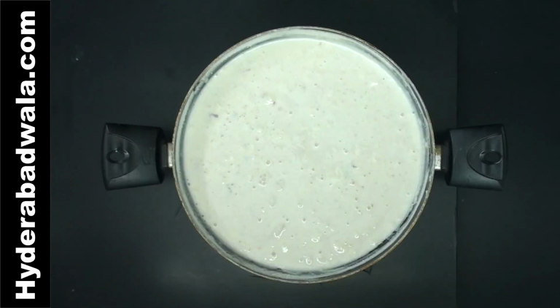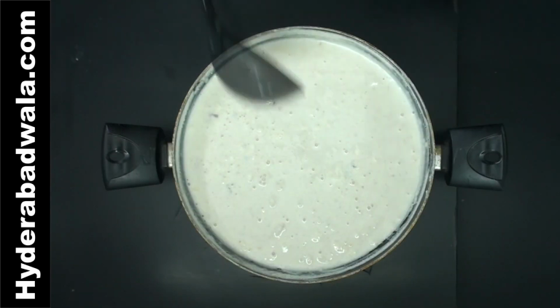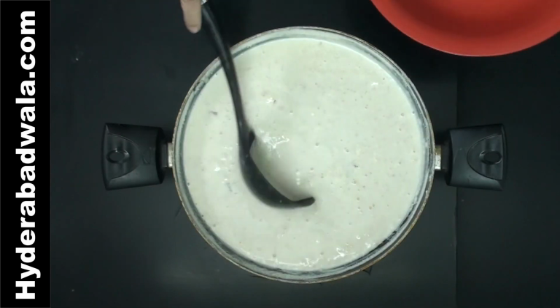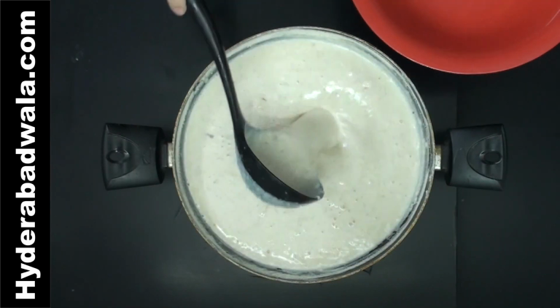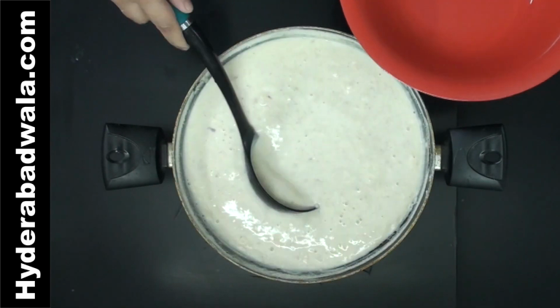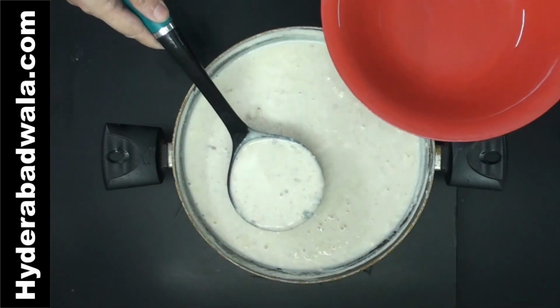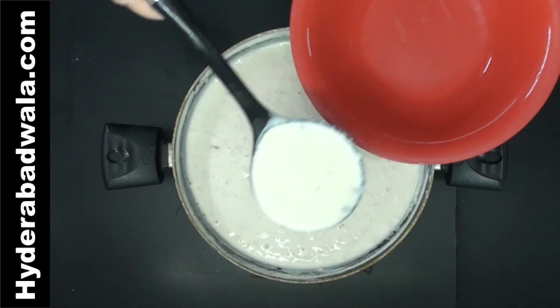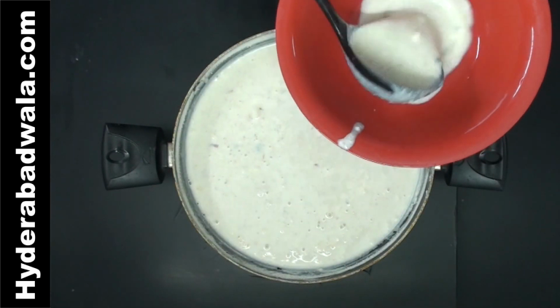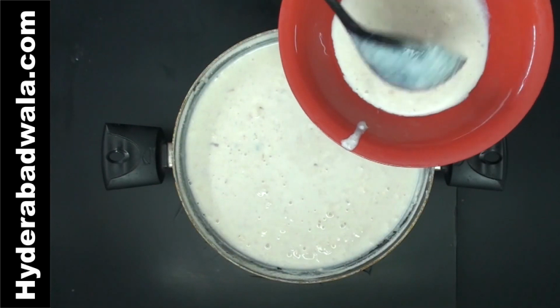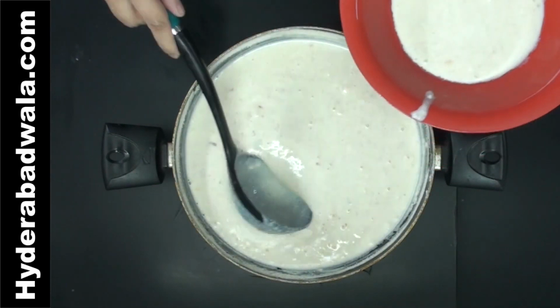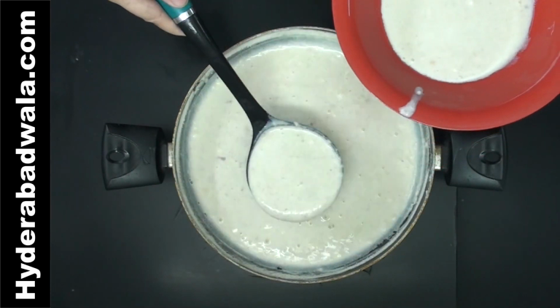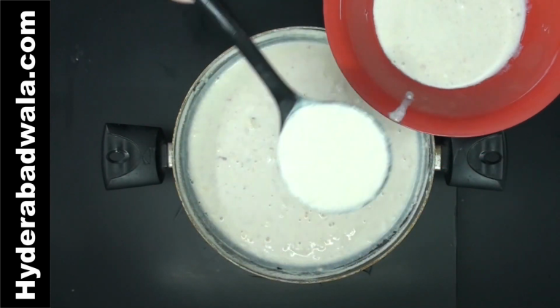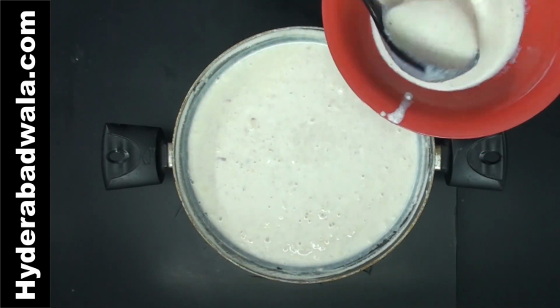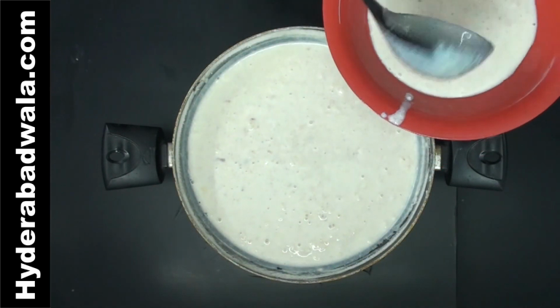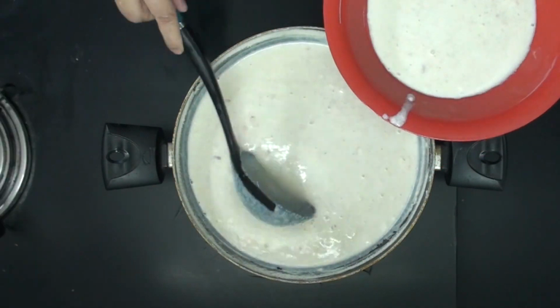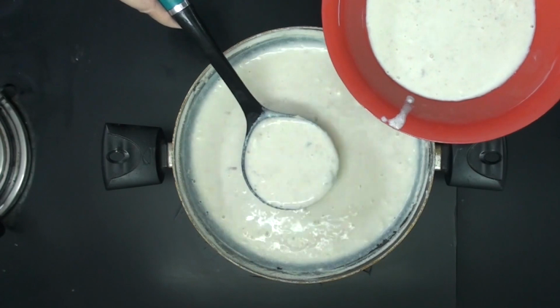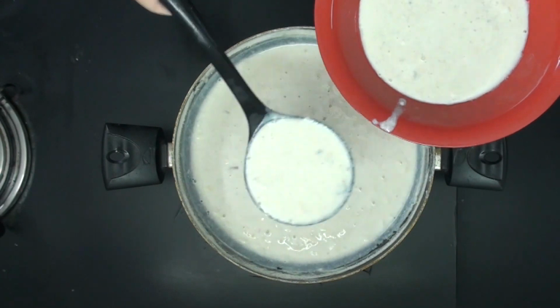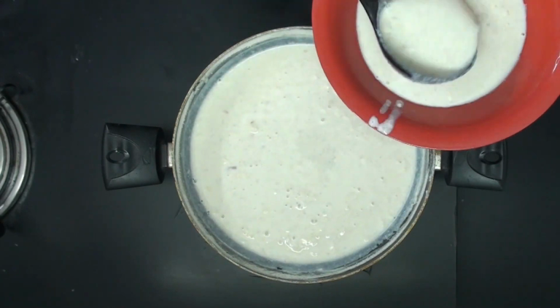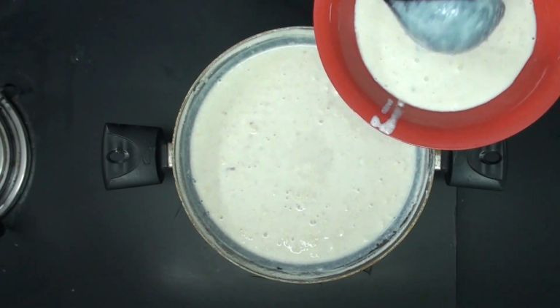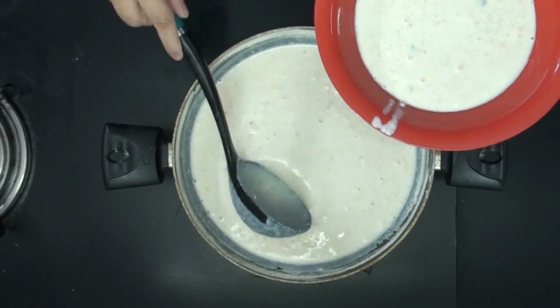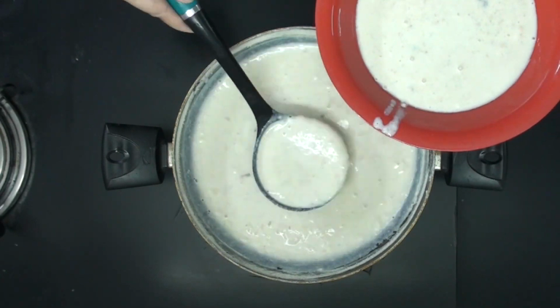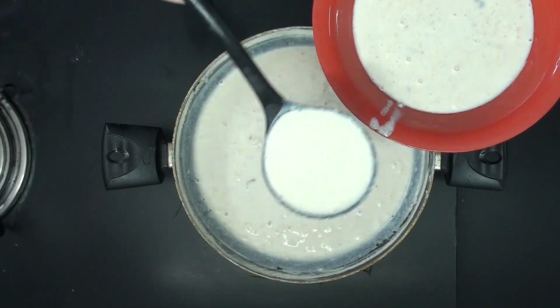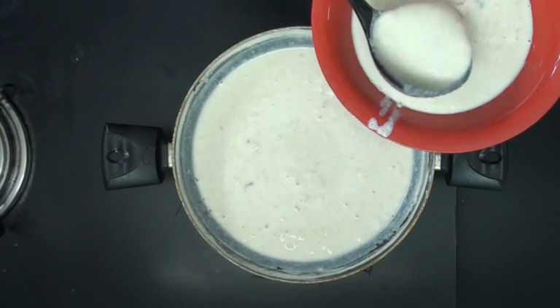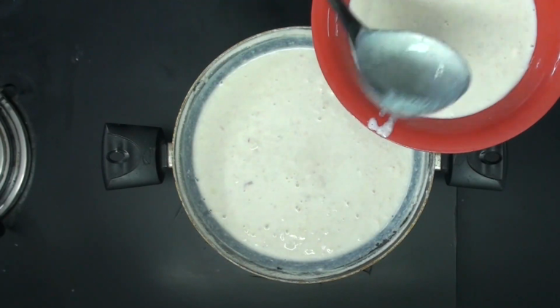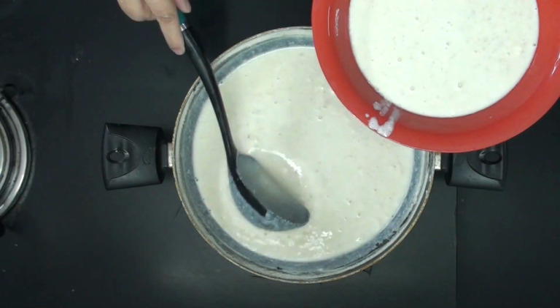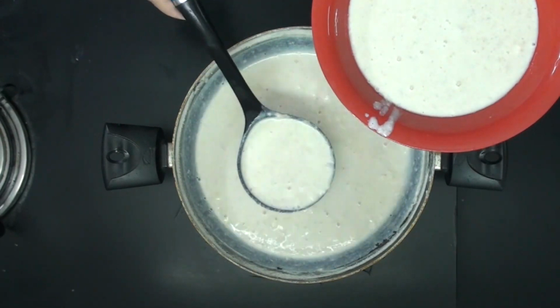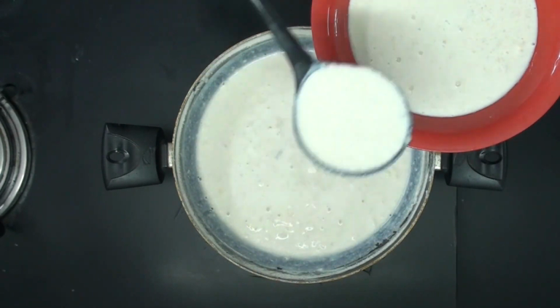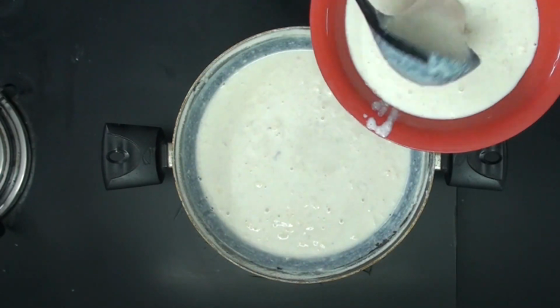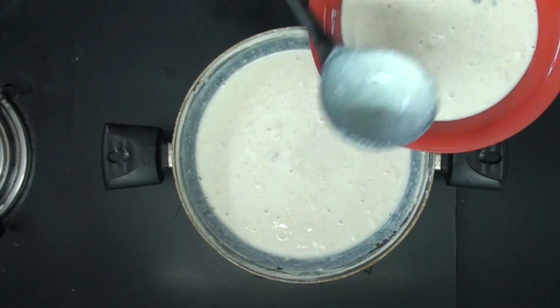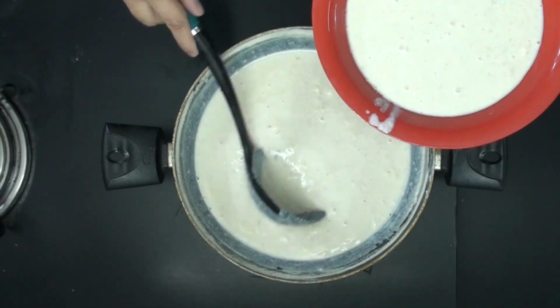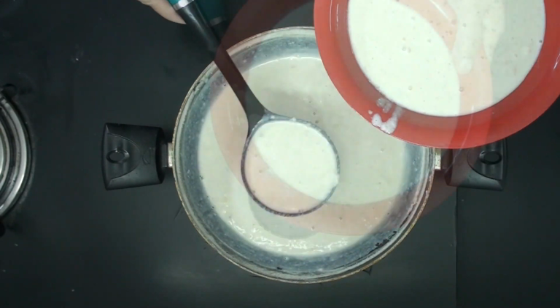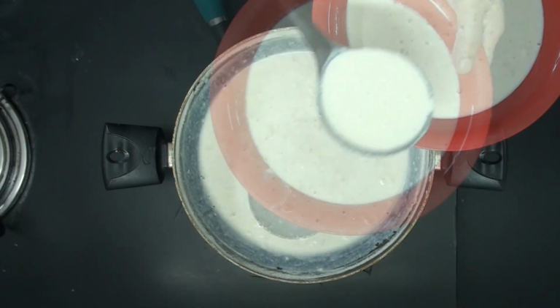Almond rice pudding is ready to be served. Dish out and garnish with sliced almonds, cashews and pistachios.